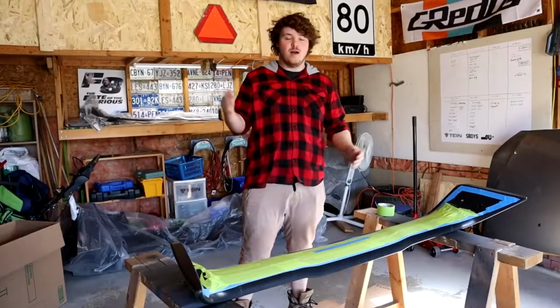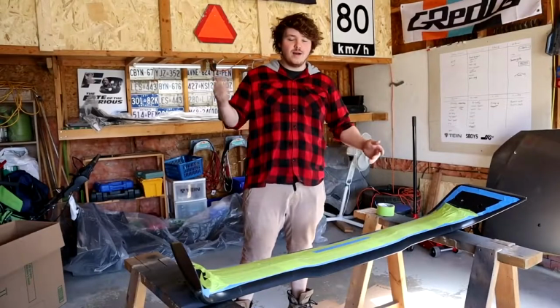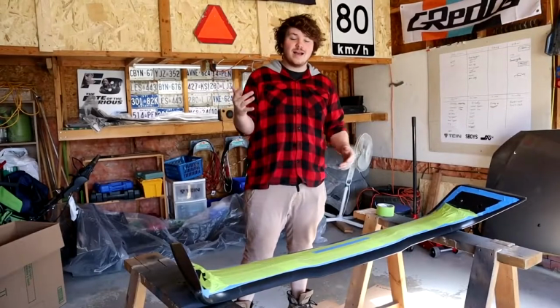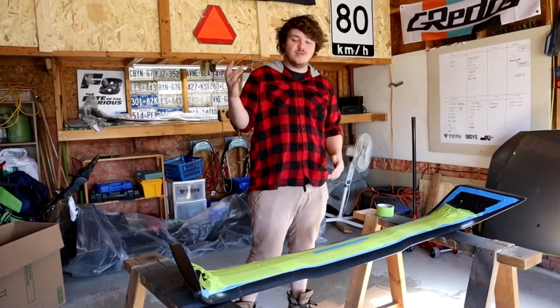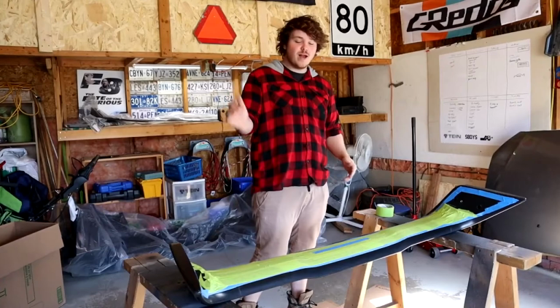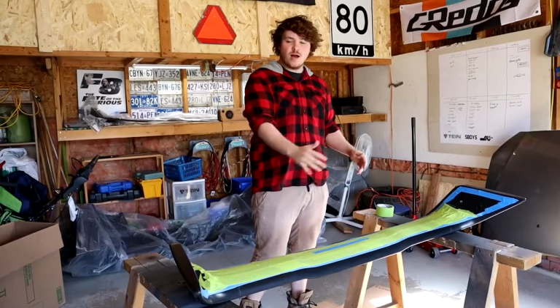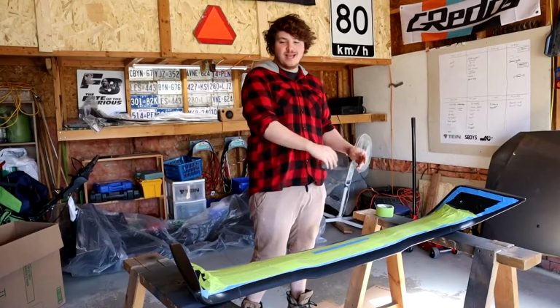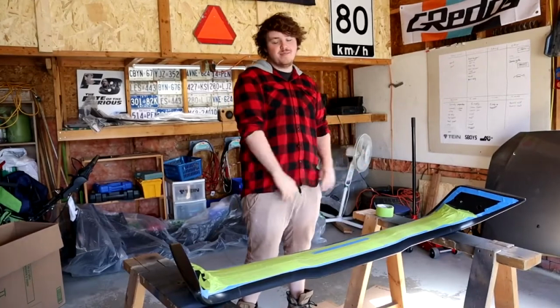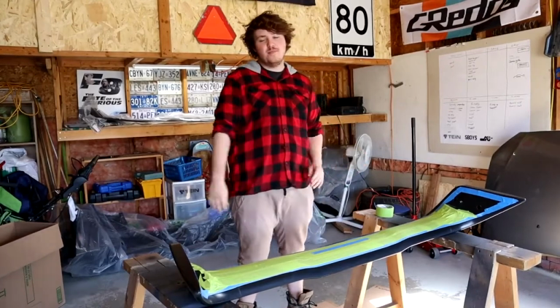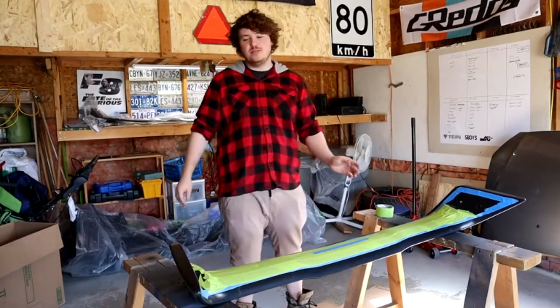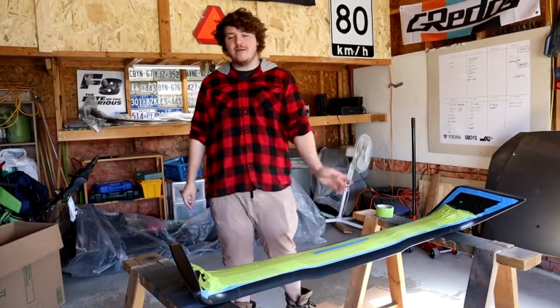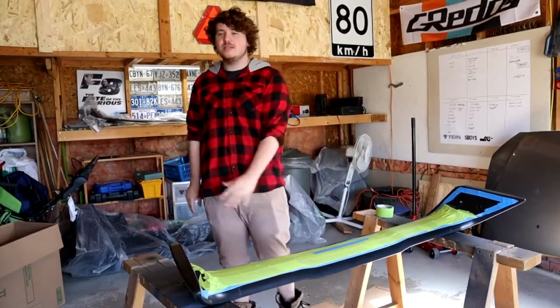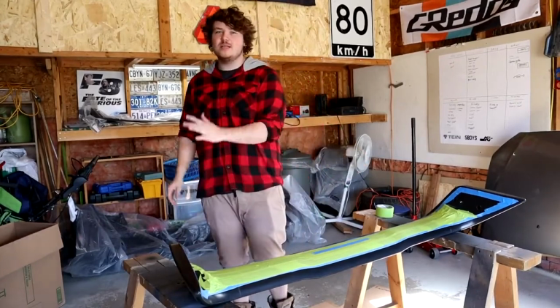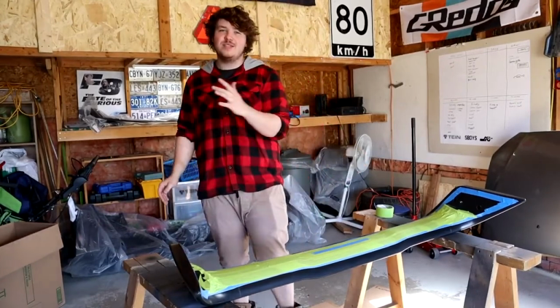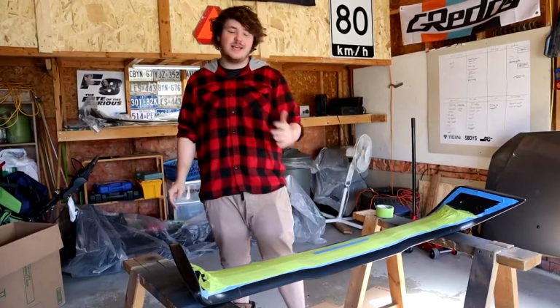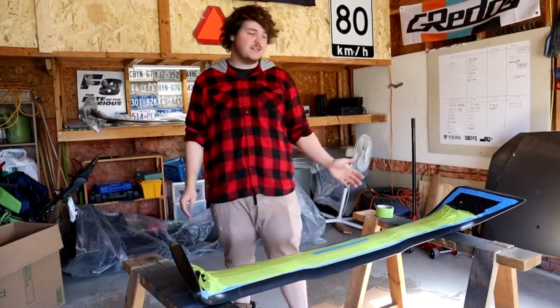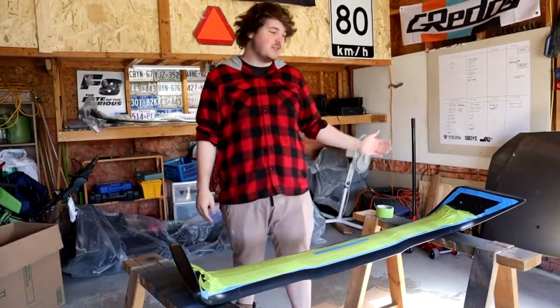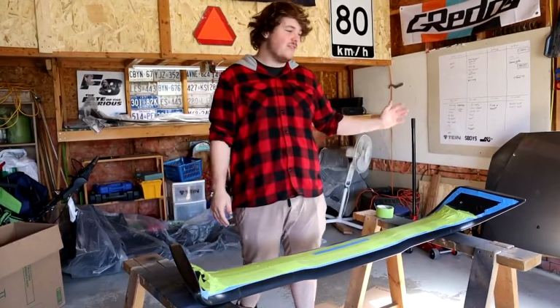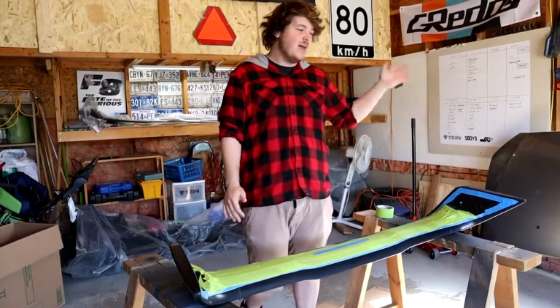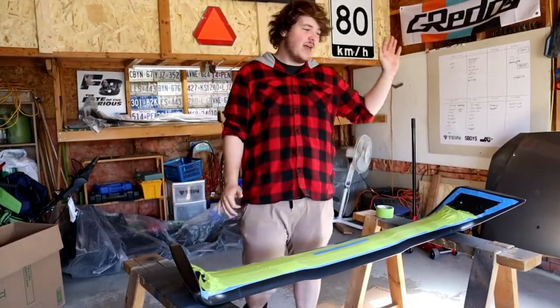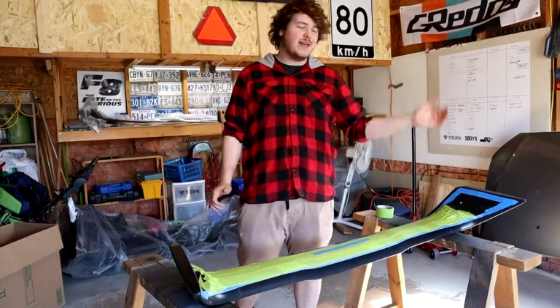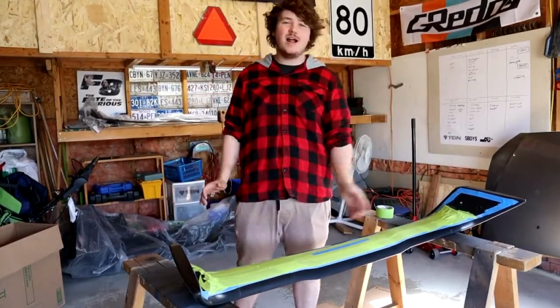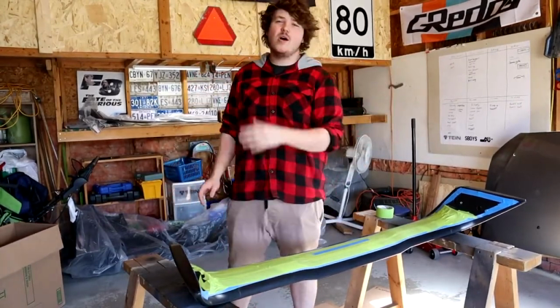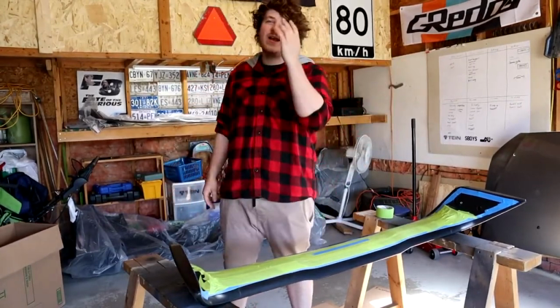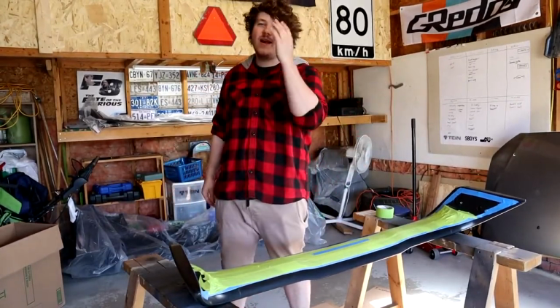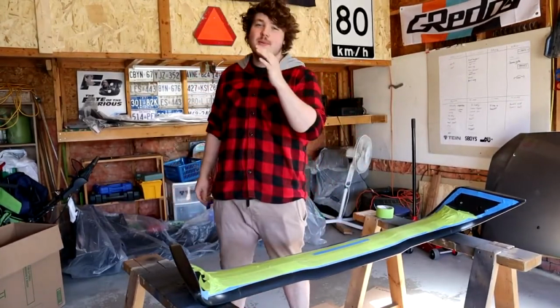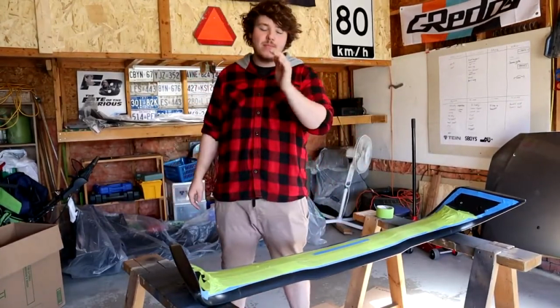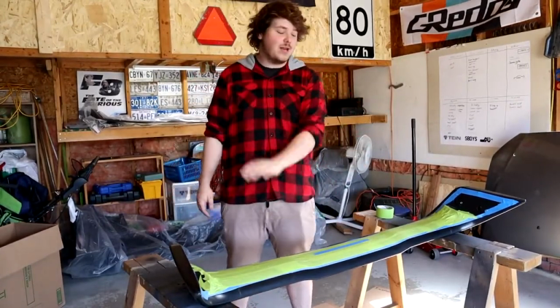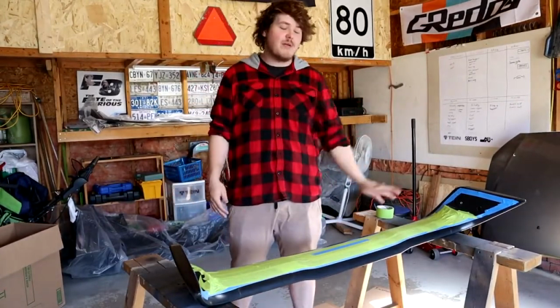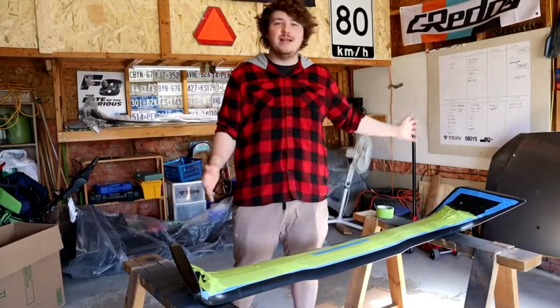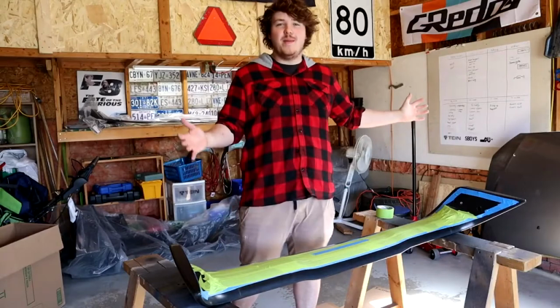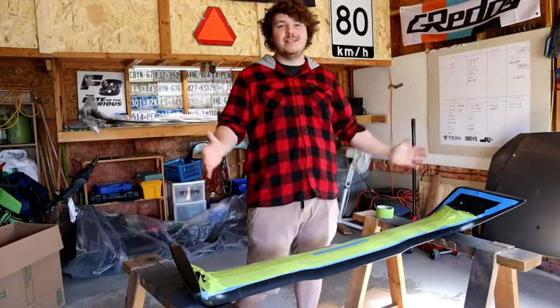Alright guys, so we got it all taped up. Now we're just gonna use some prep stuff, get it all ready, and then get right into painting.